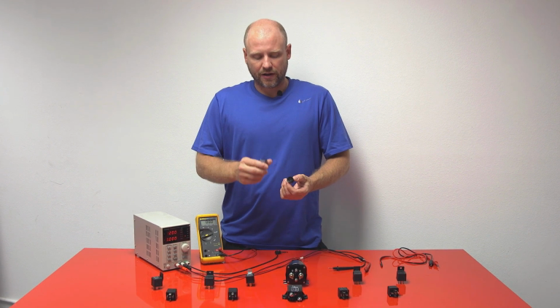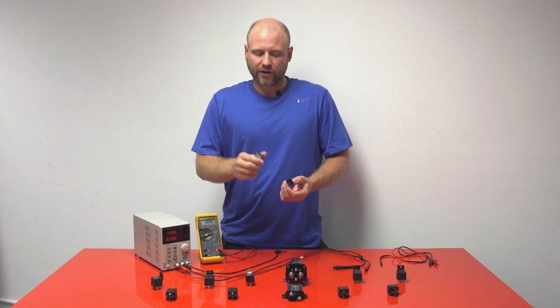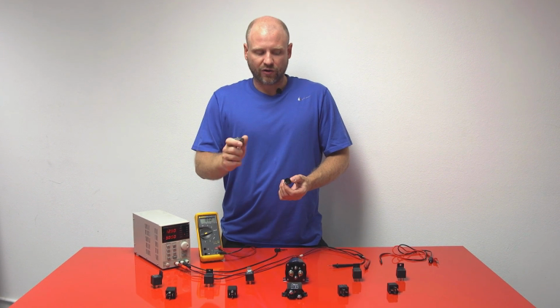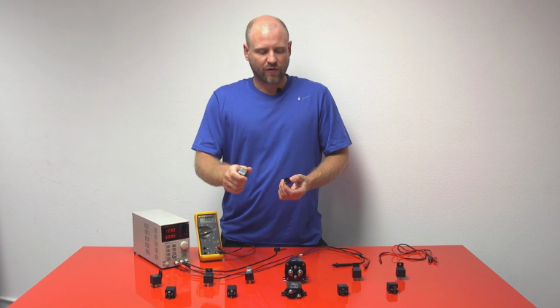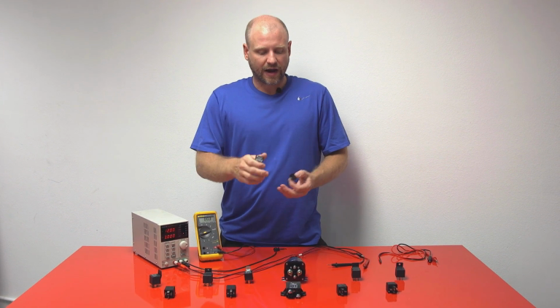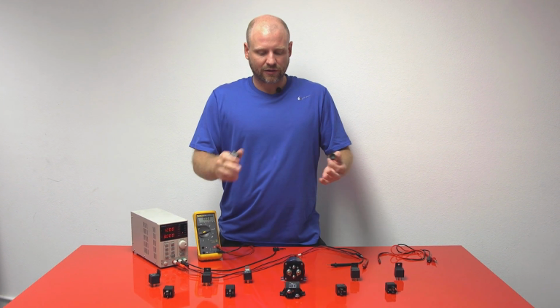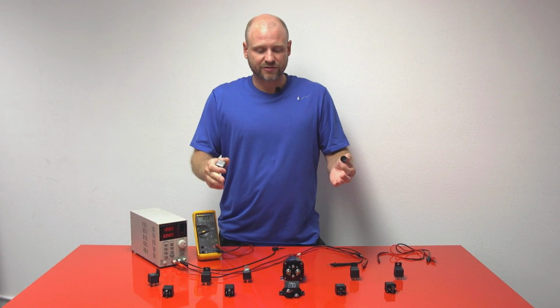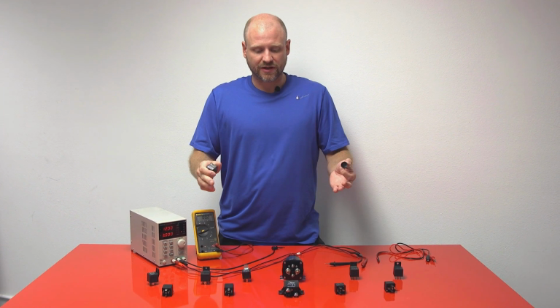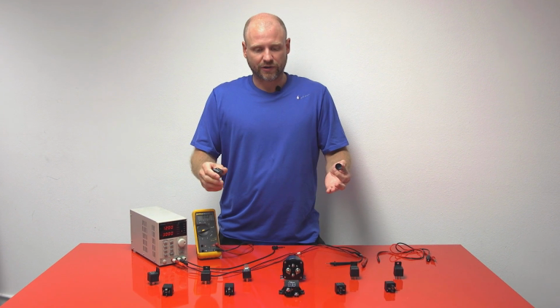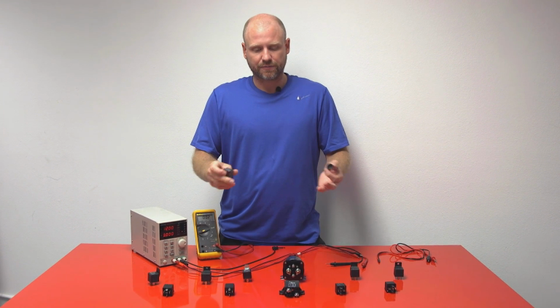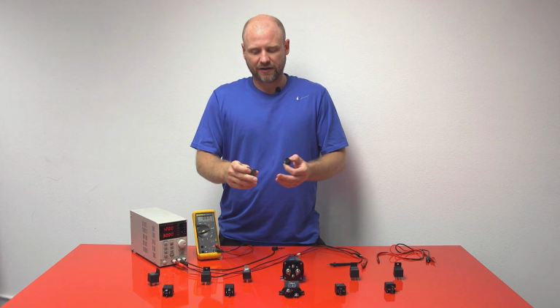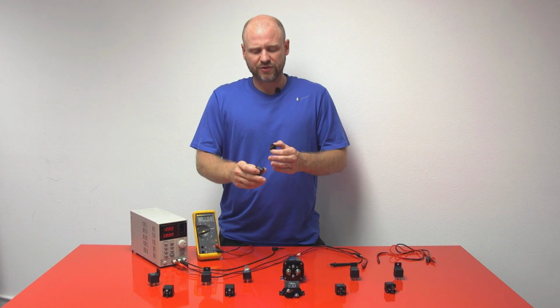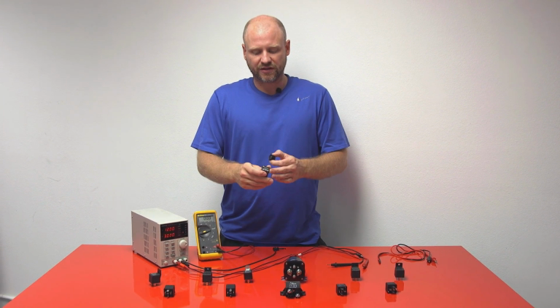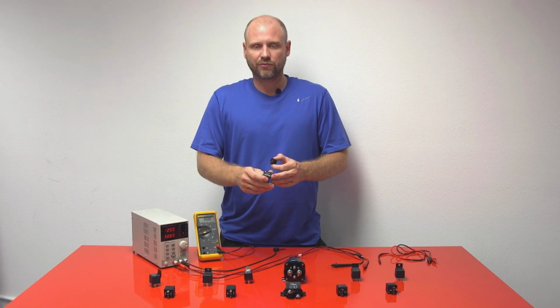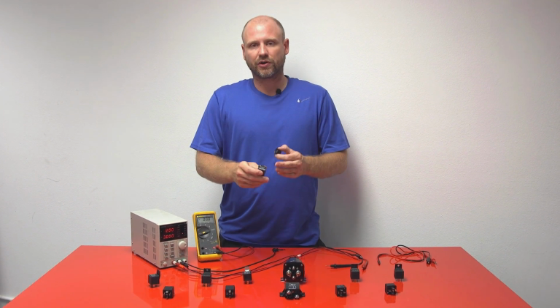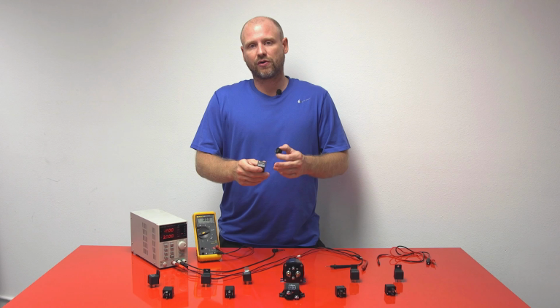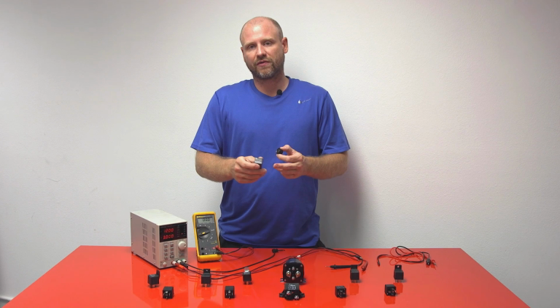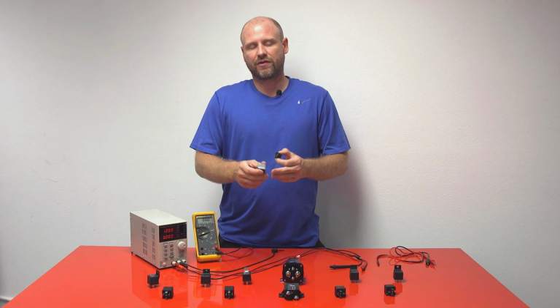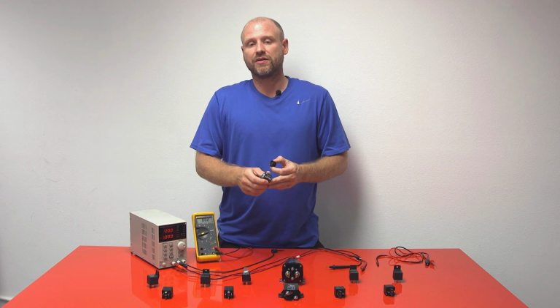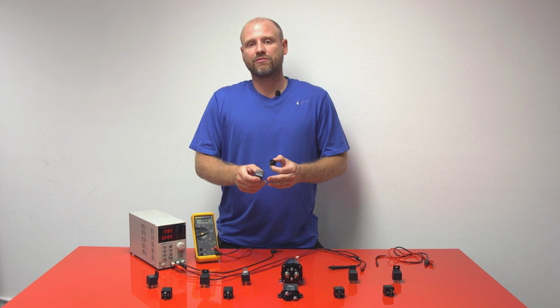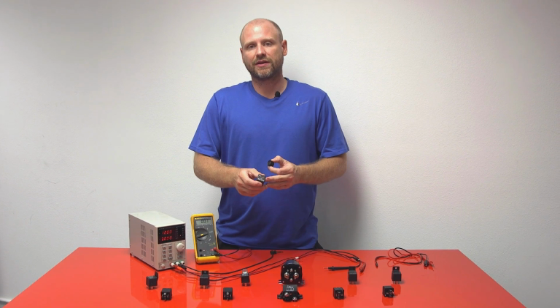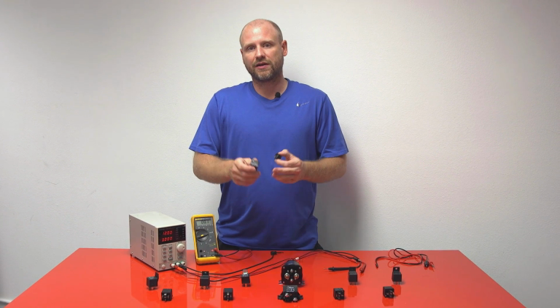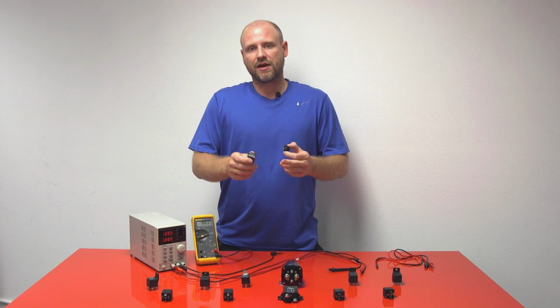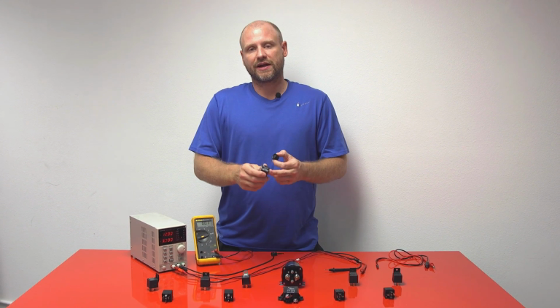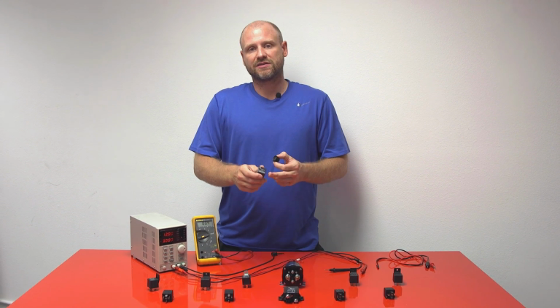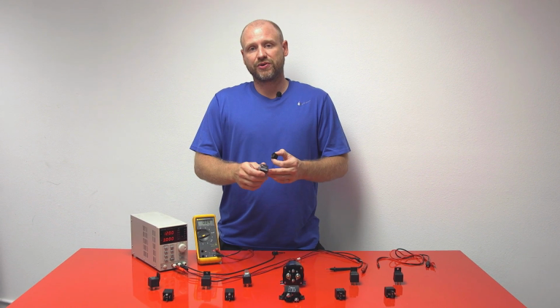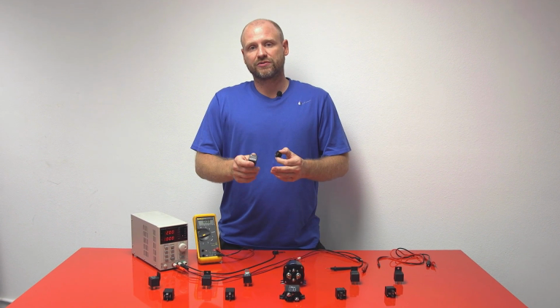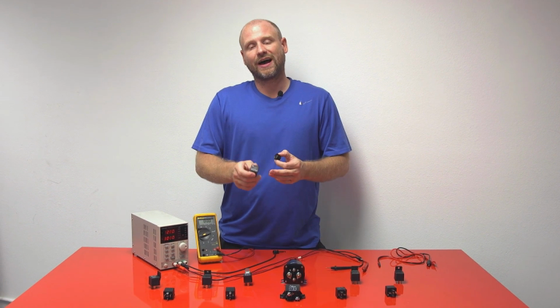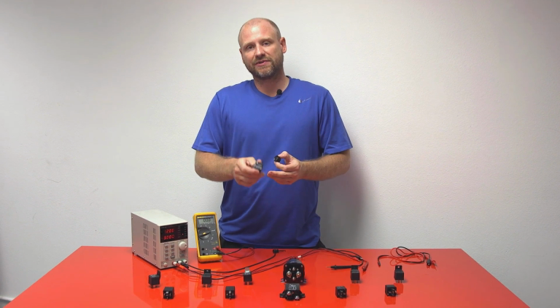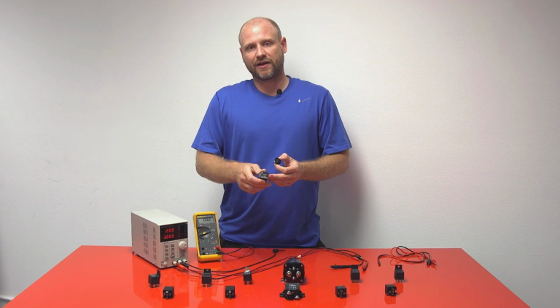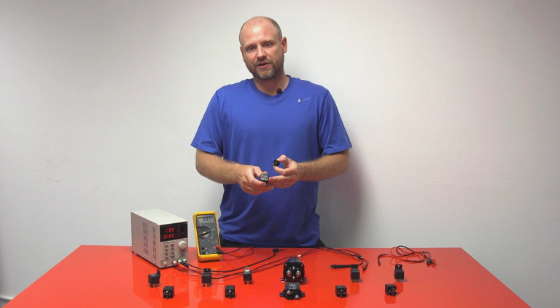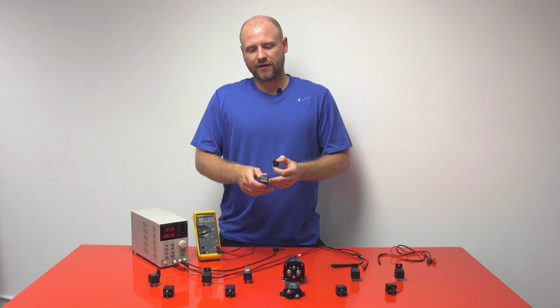We're going to go over how to set one up, and in particular we're going to go over a very unique relay — that is the Buhler Time Delay Relay.